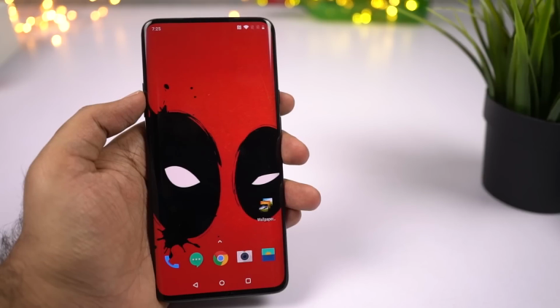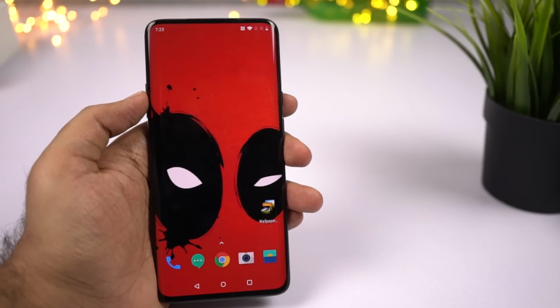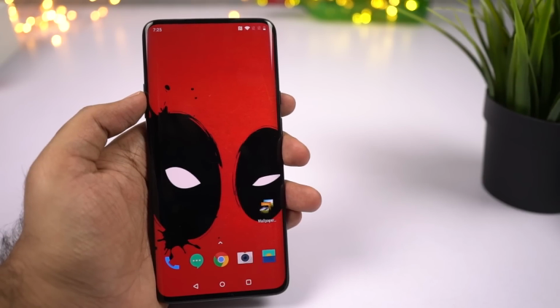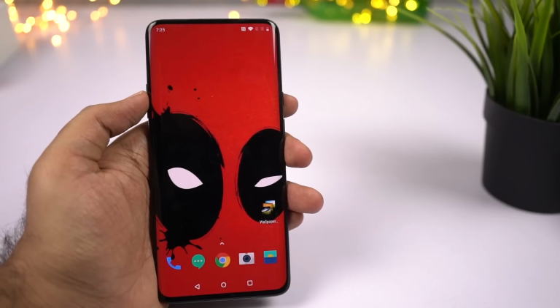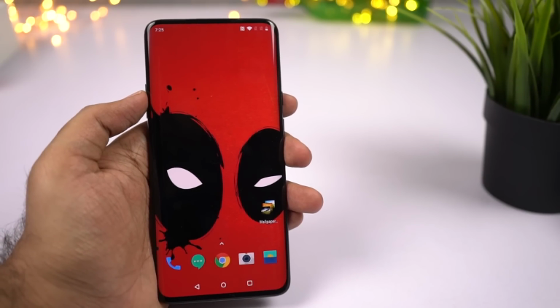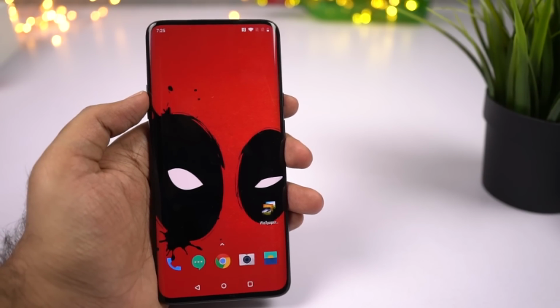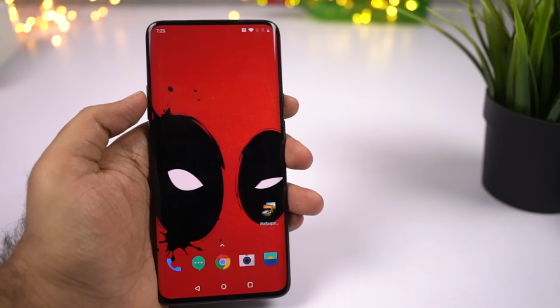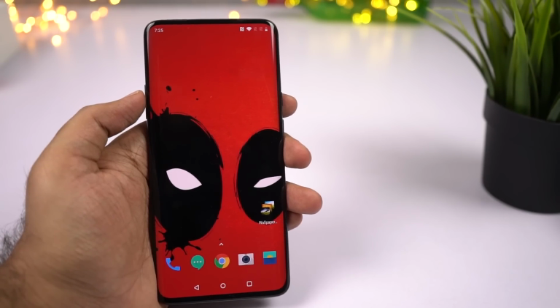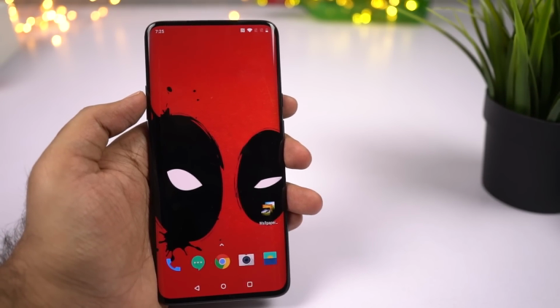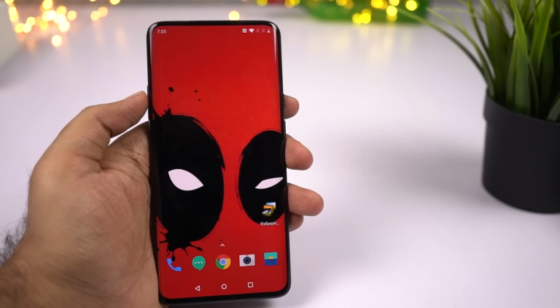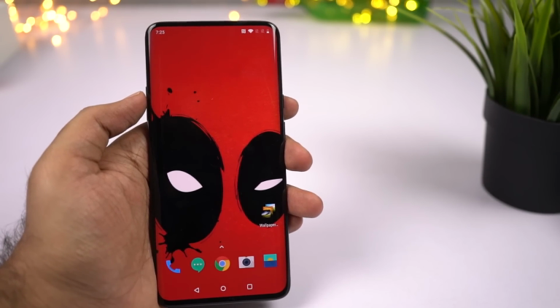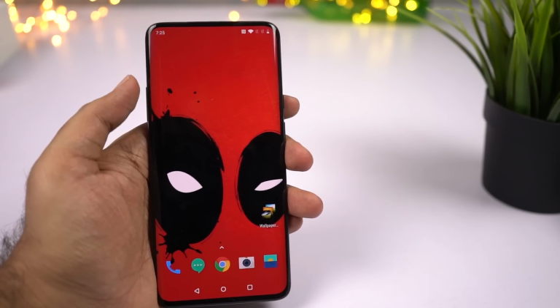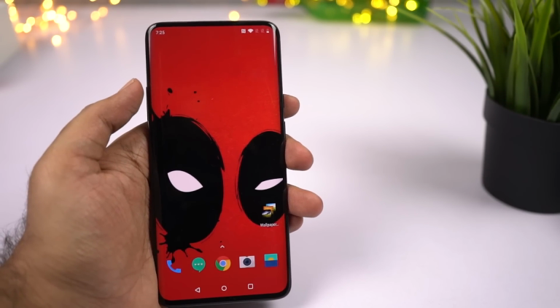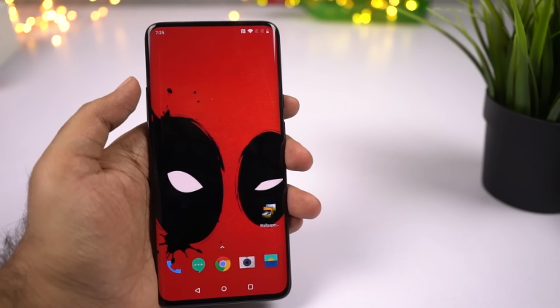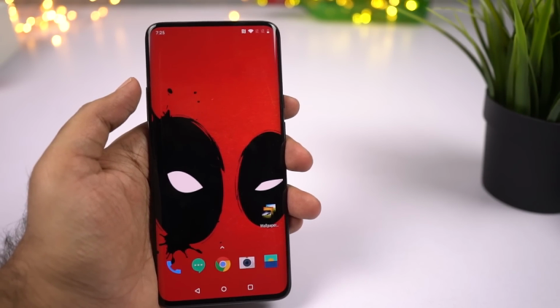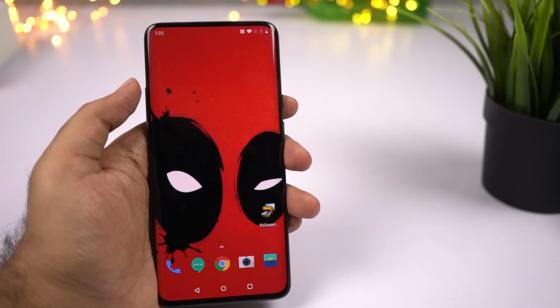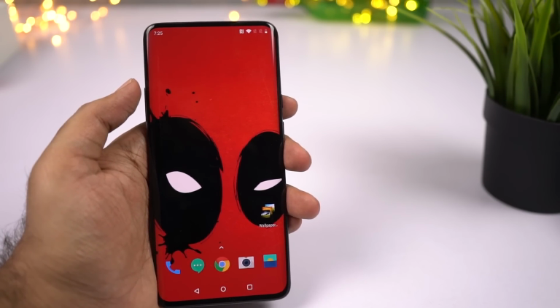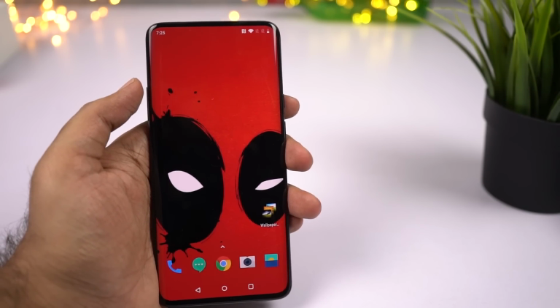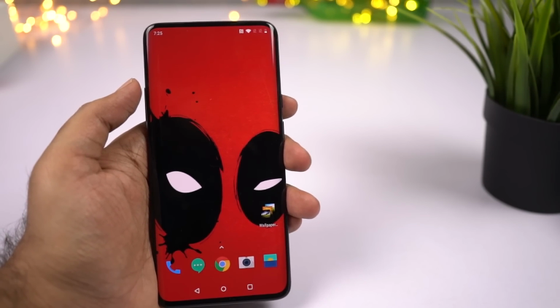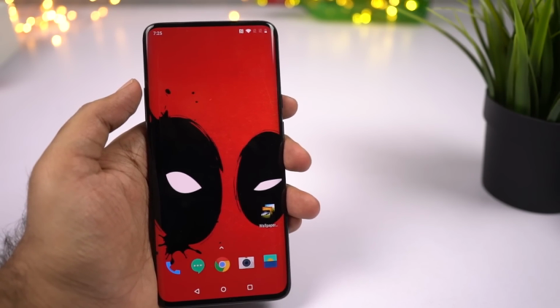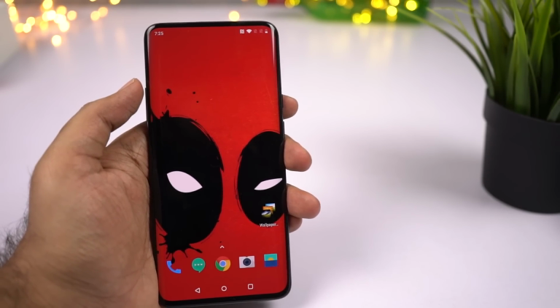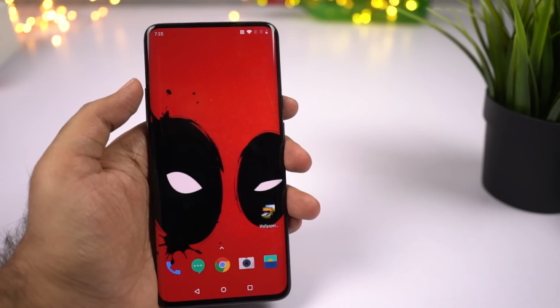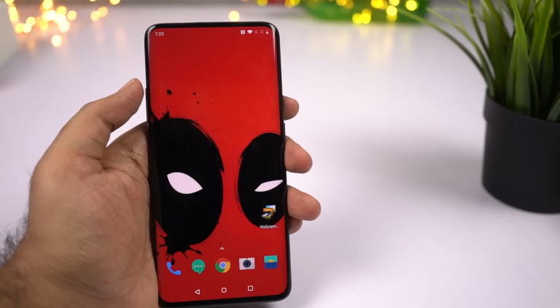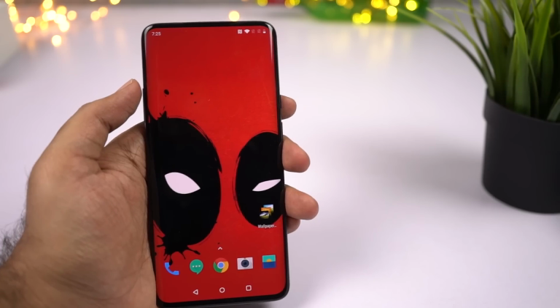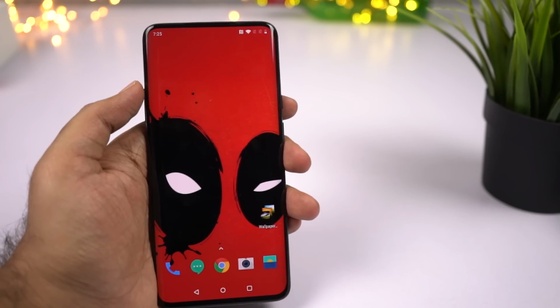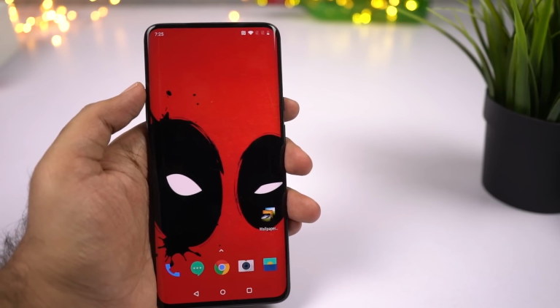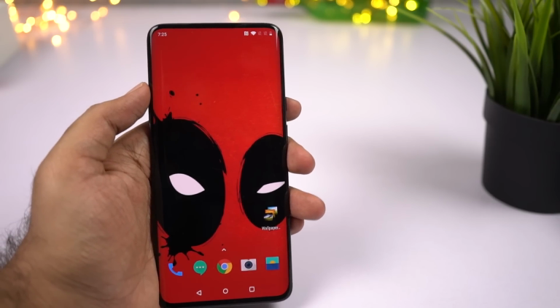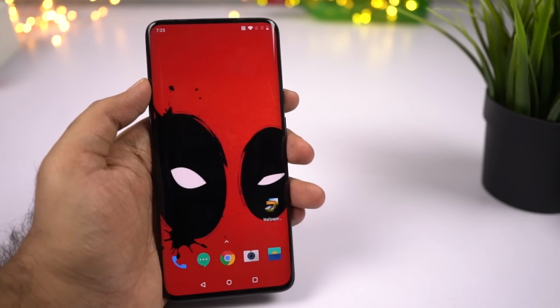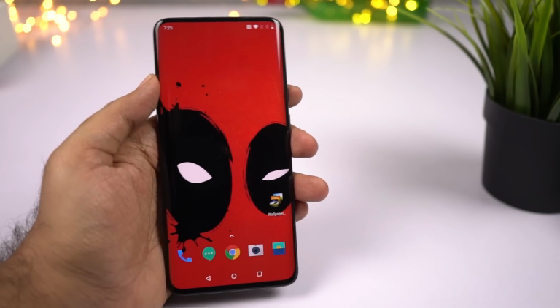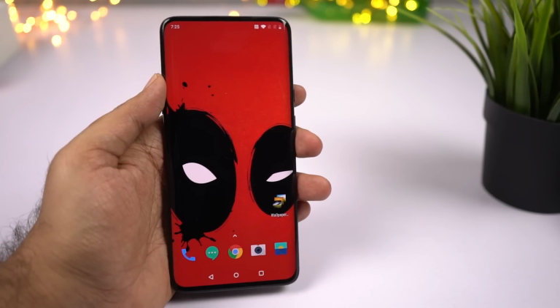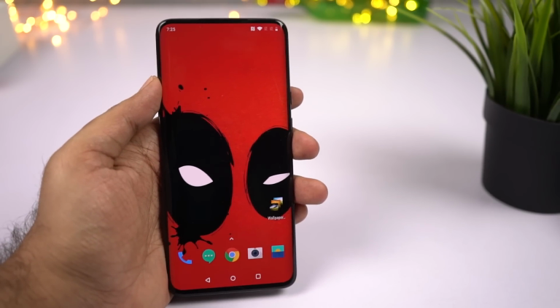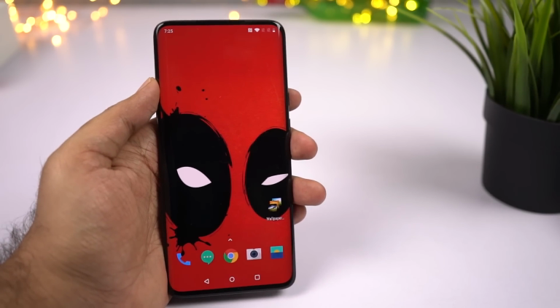Hi there guys, I'm Nikhil from GreedyTech, and in this video I'll be talking about the first 10 things that you should definitely do on your OnePlus 7 Pro.